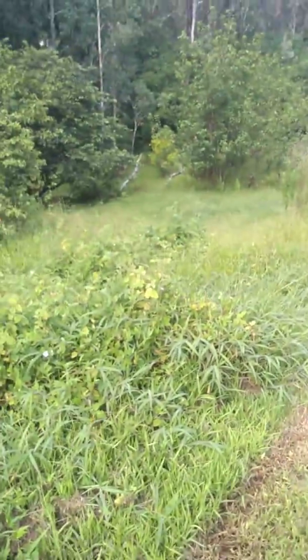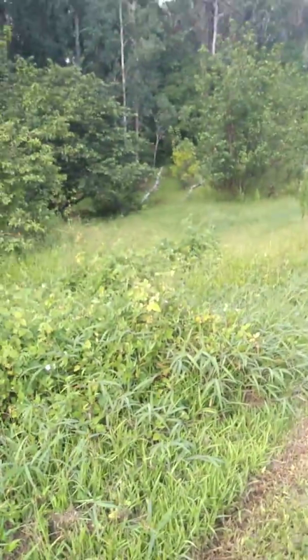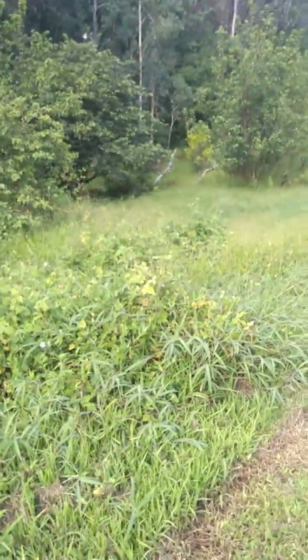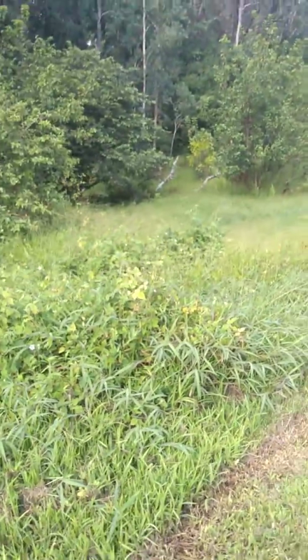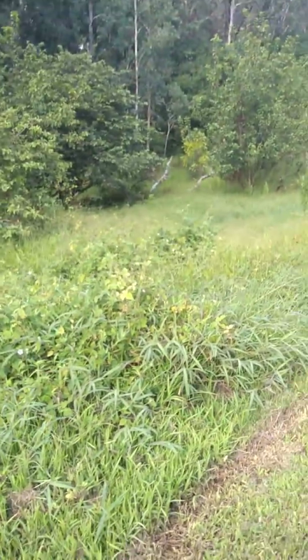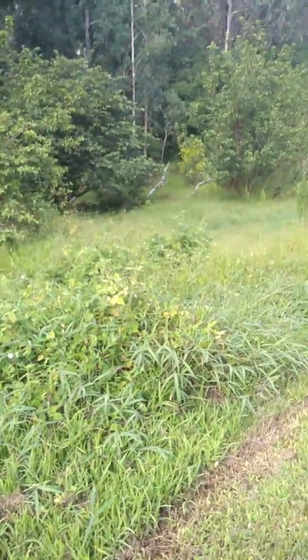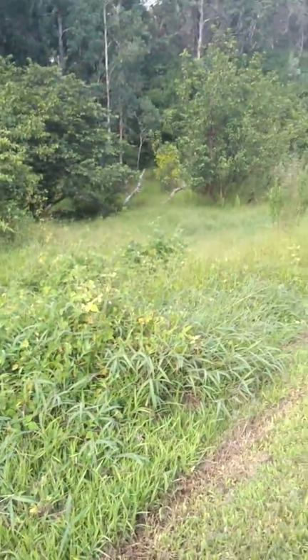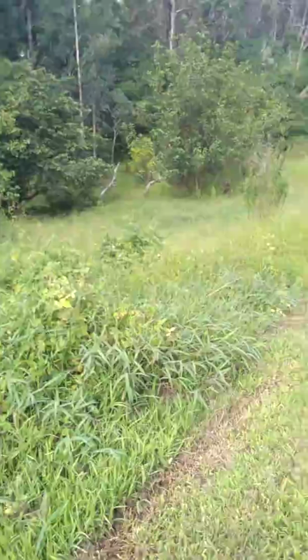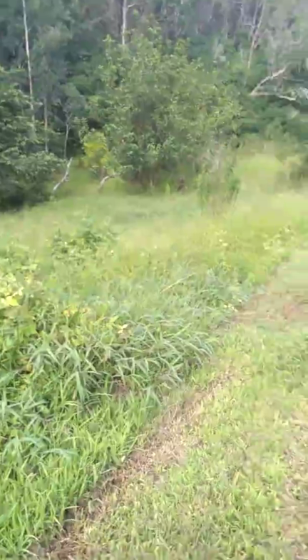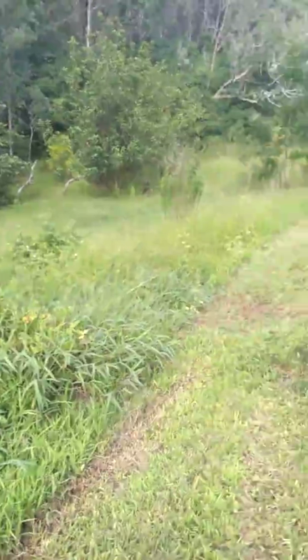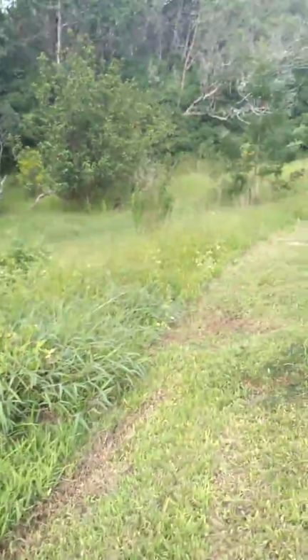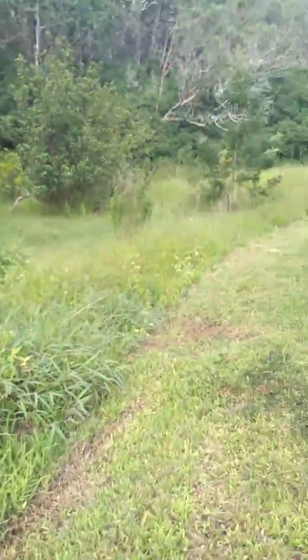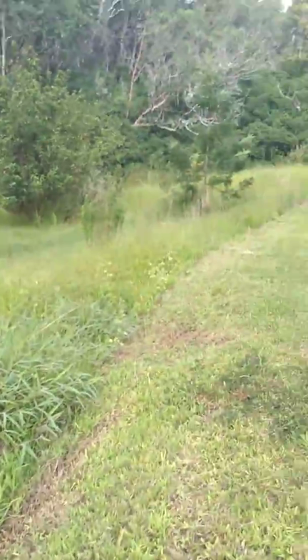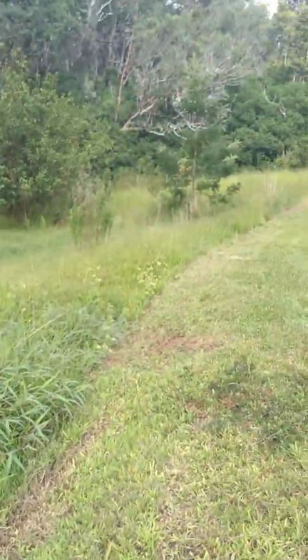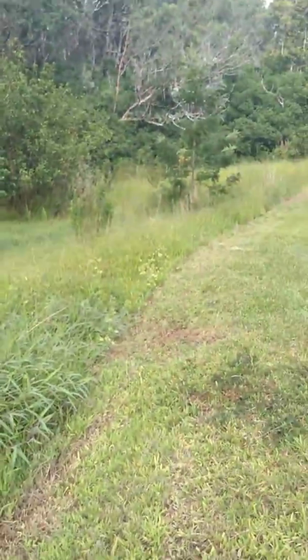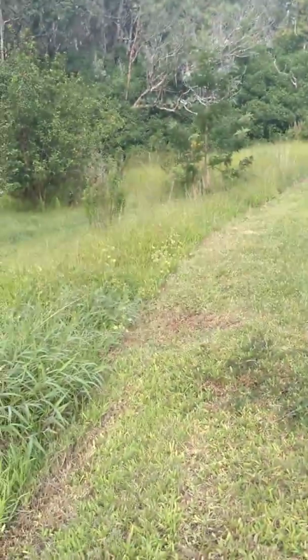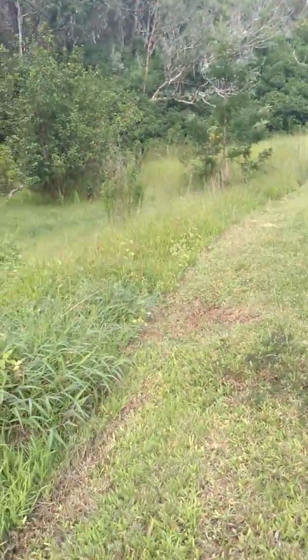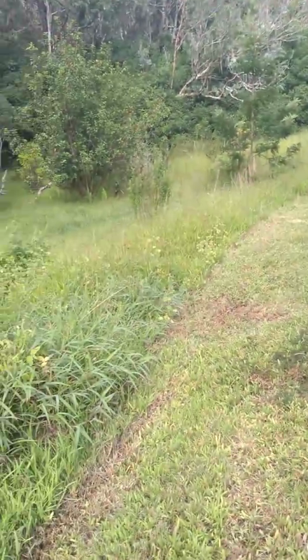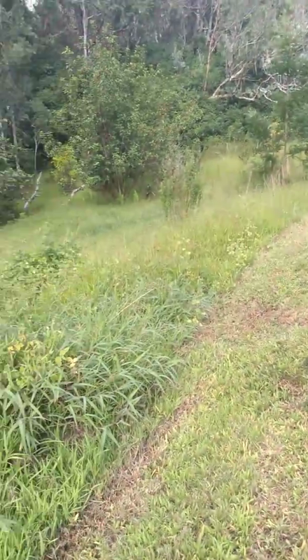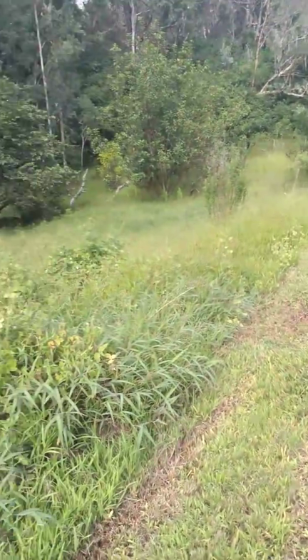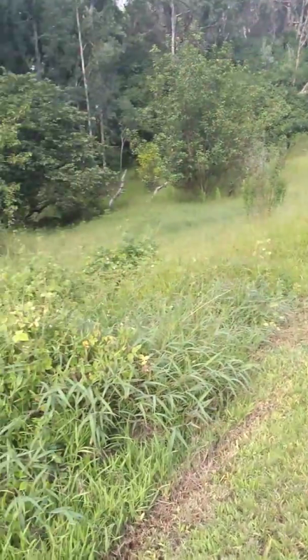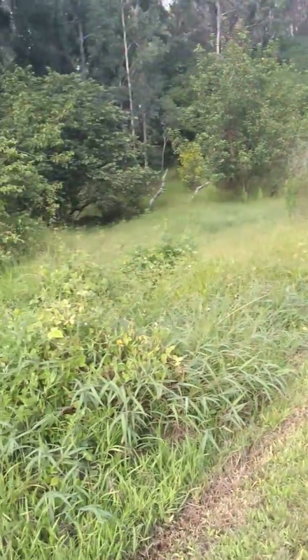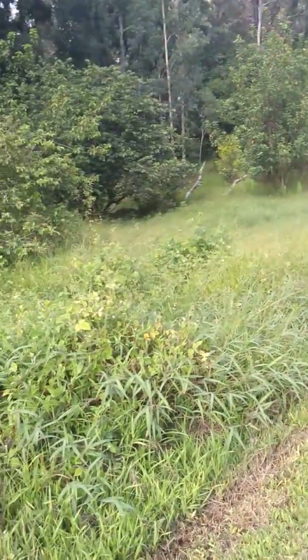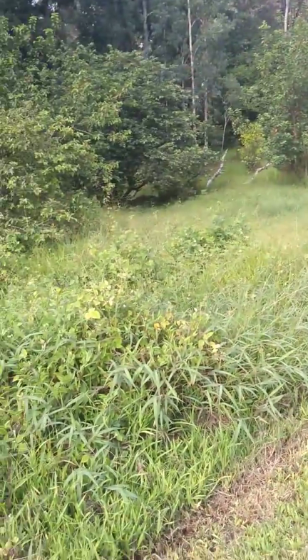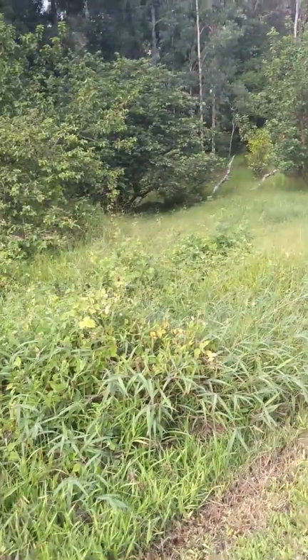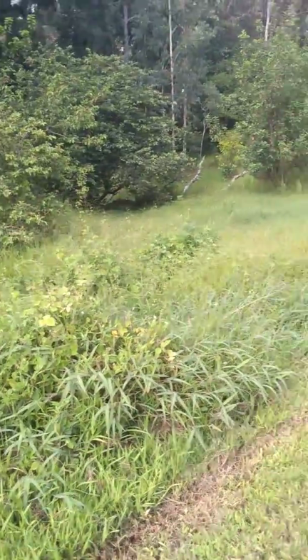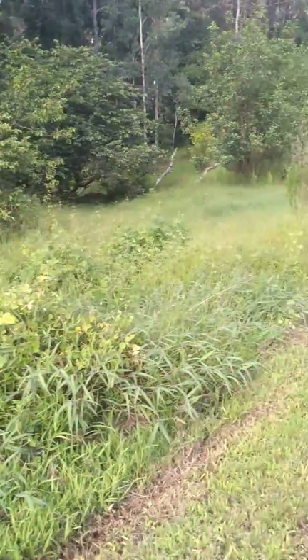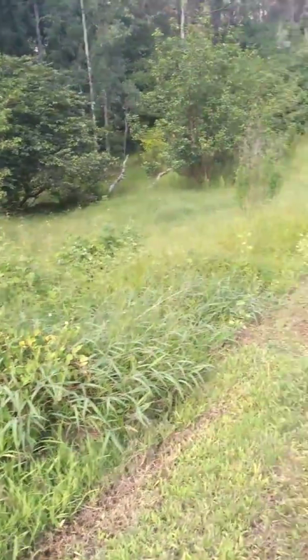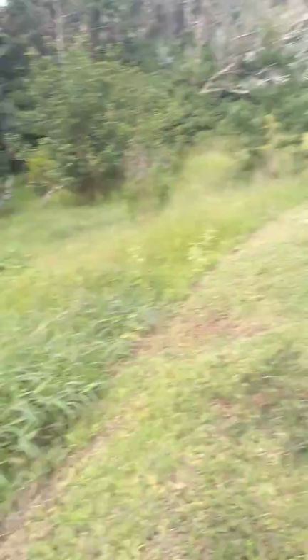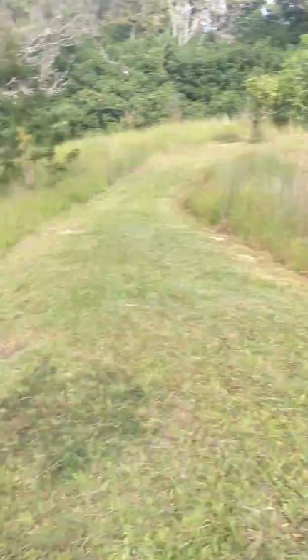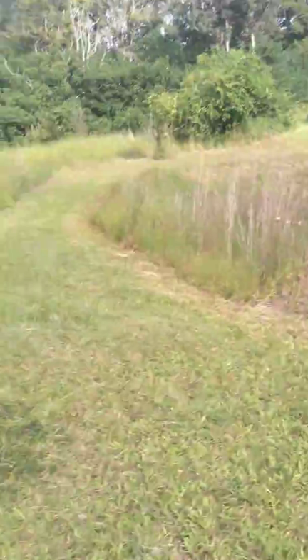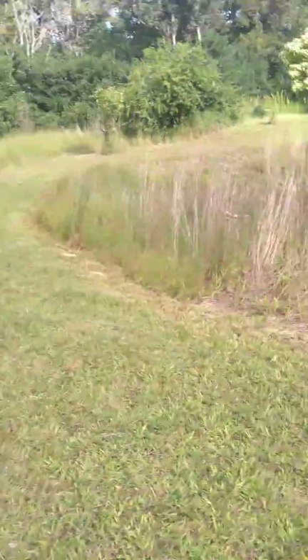Here's some more wild land I haven't even tamed yet. A lot of cool stuff out there.